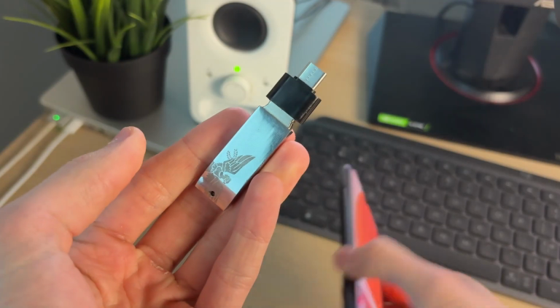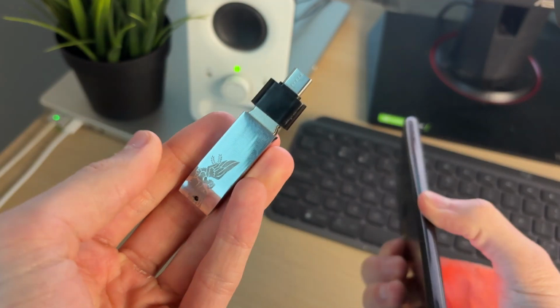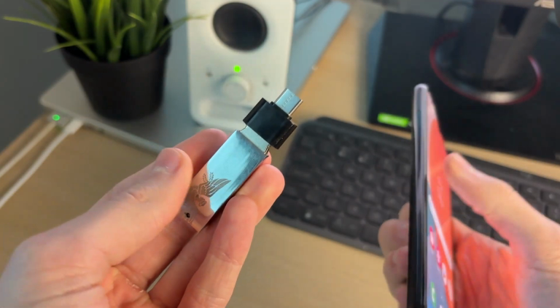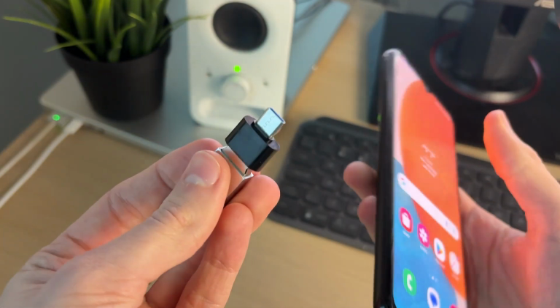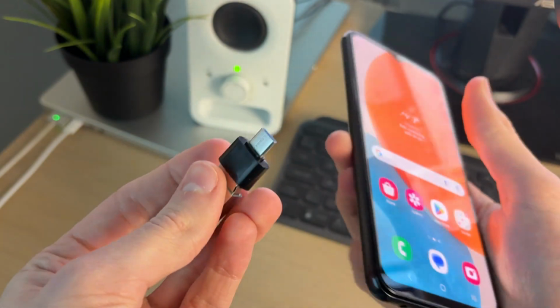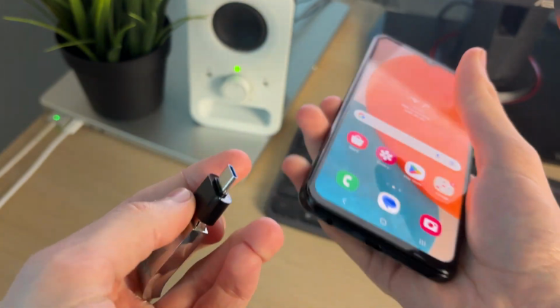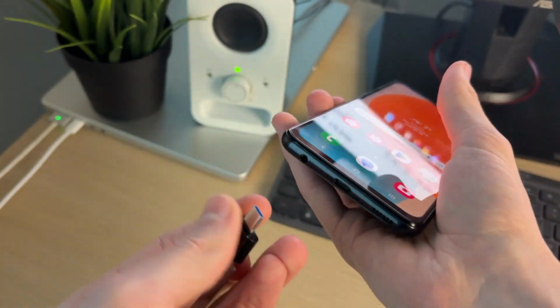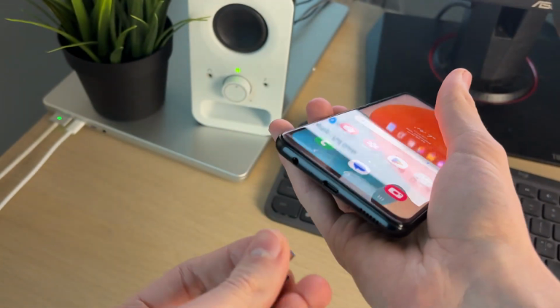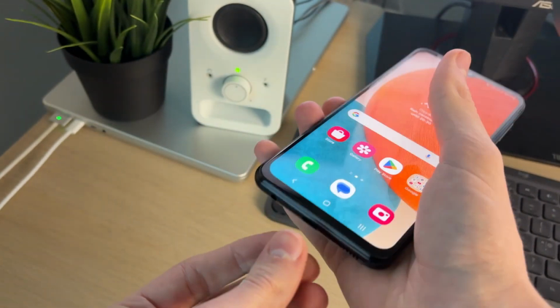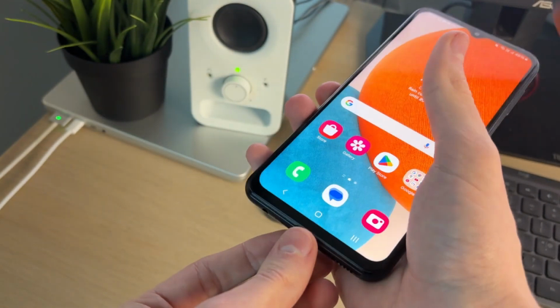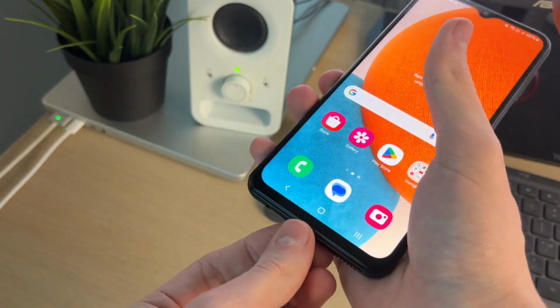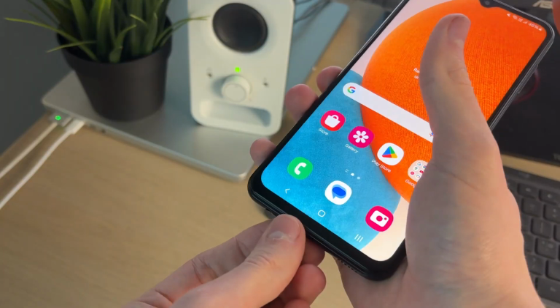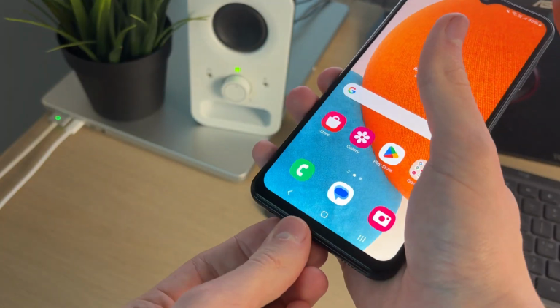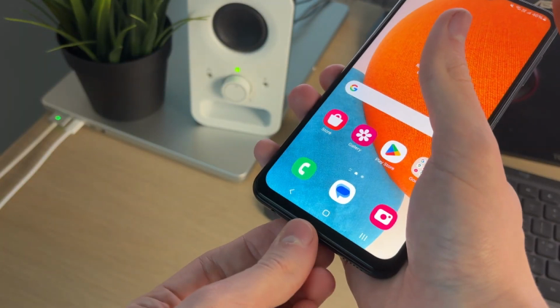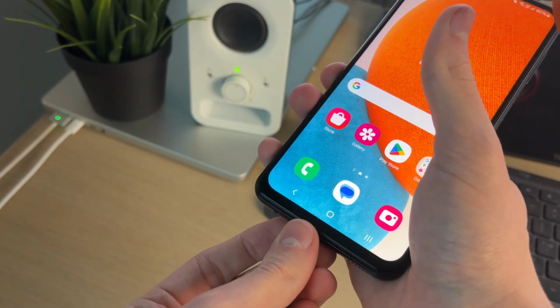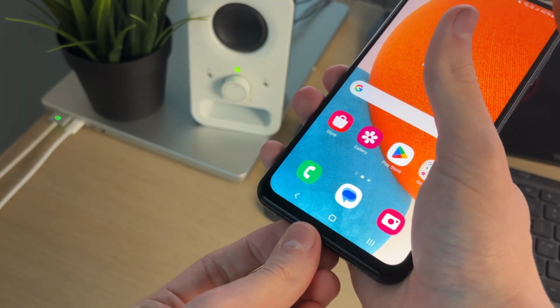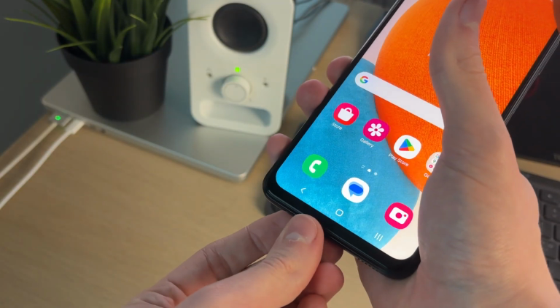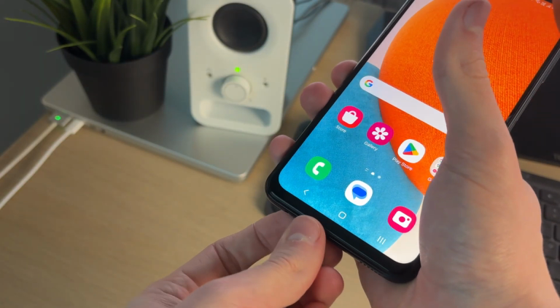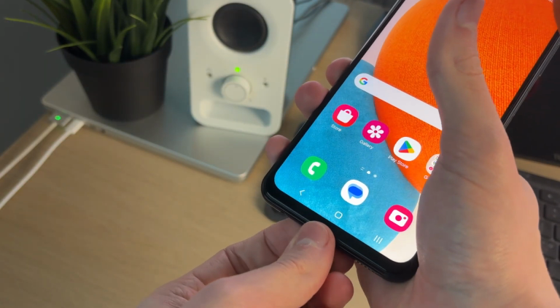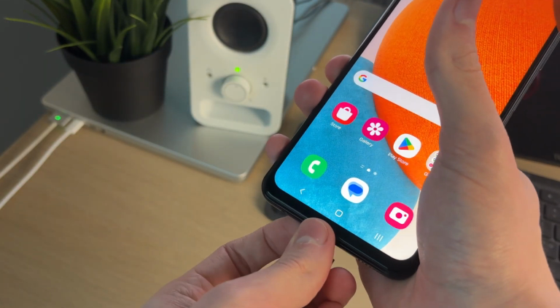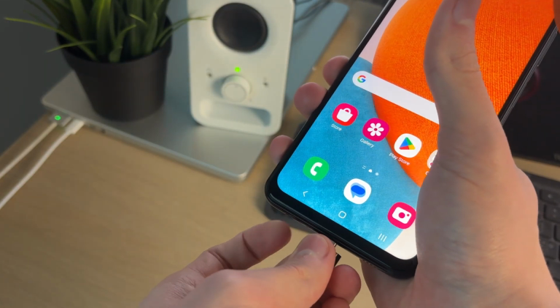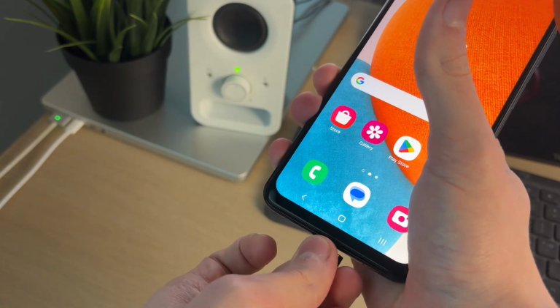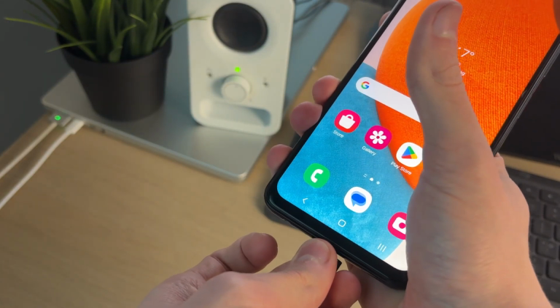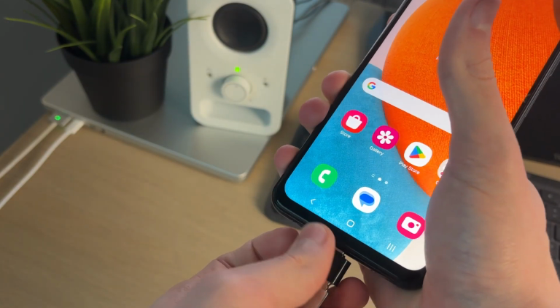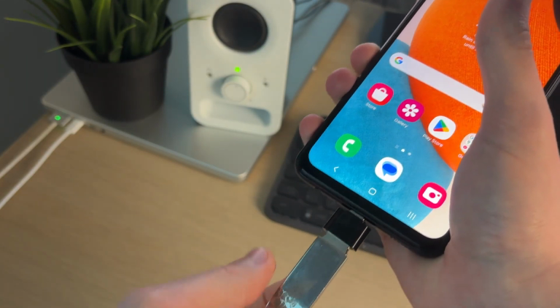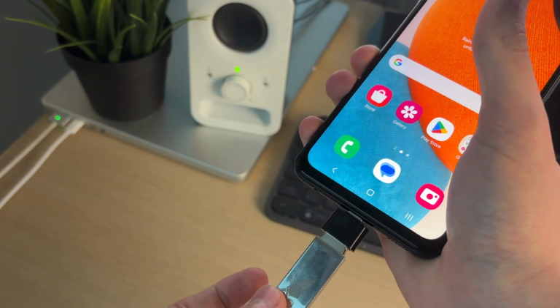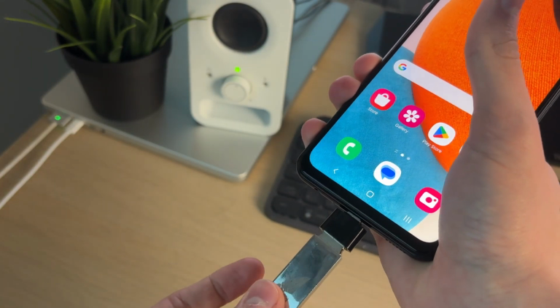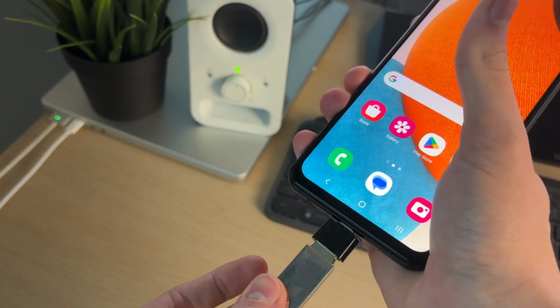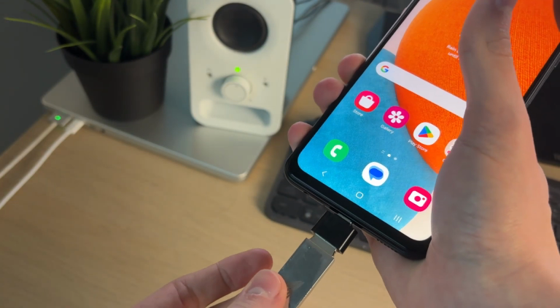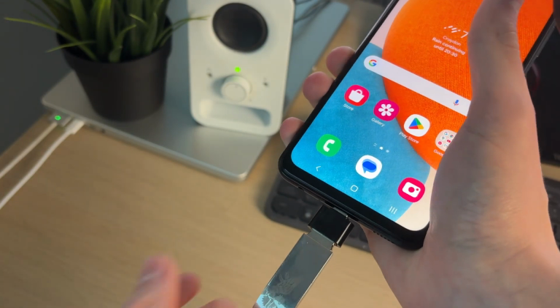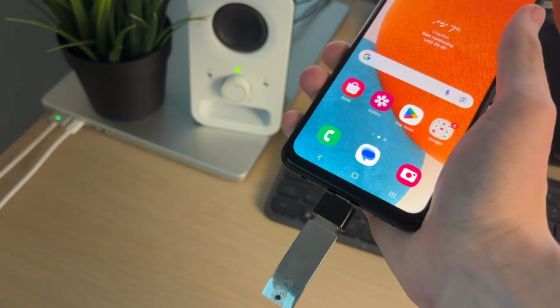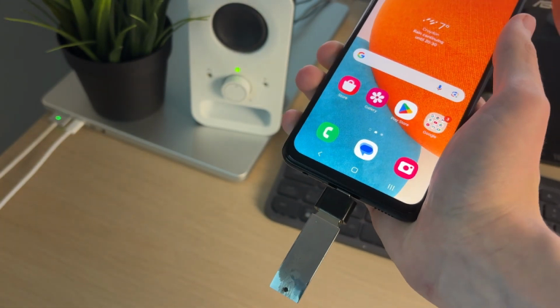Then I can go and plug this into my phone. It's important to note though that some drives you can just plug straight into your Samsung phone.